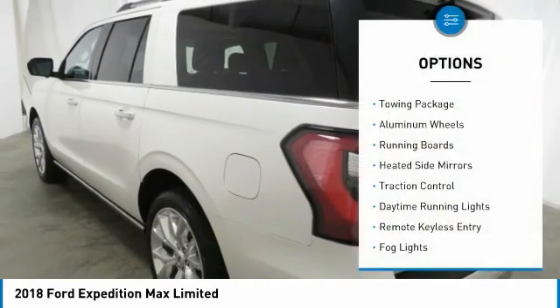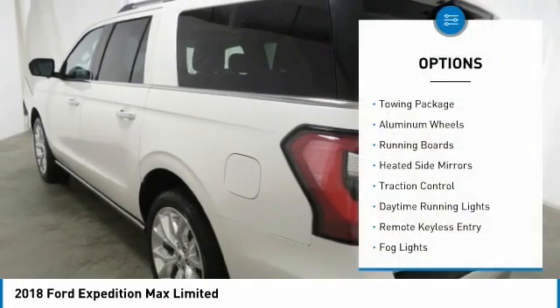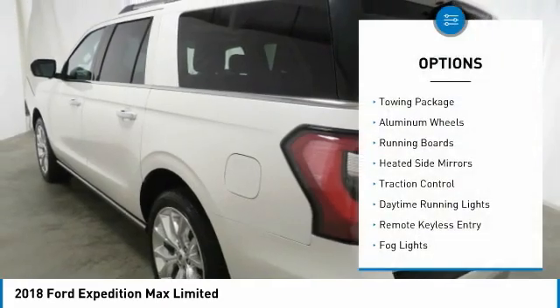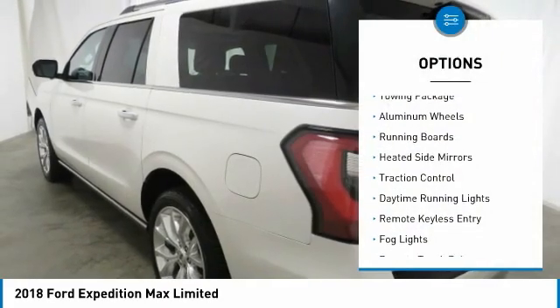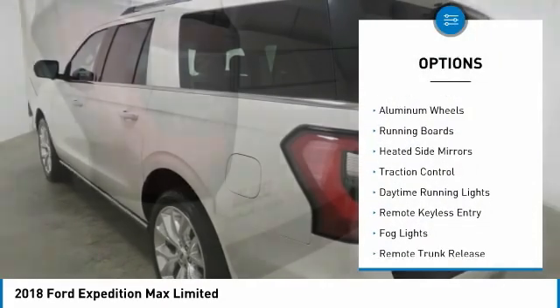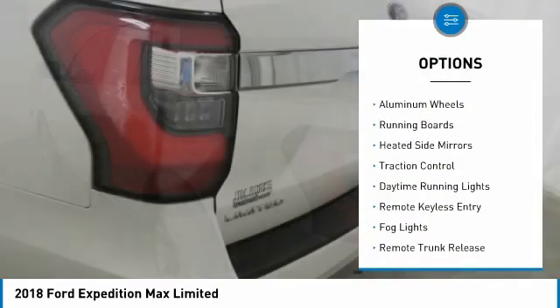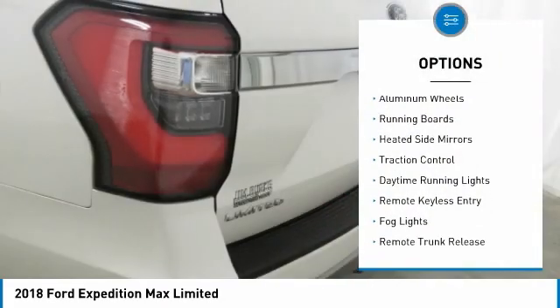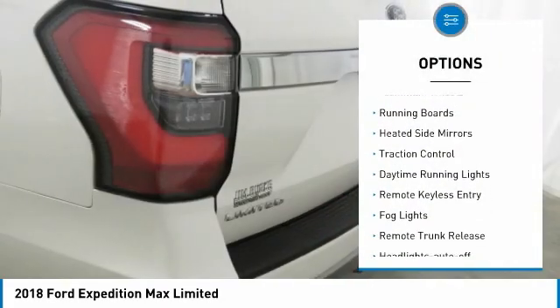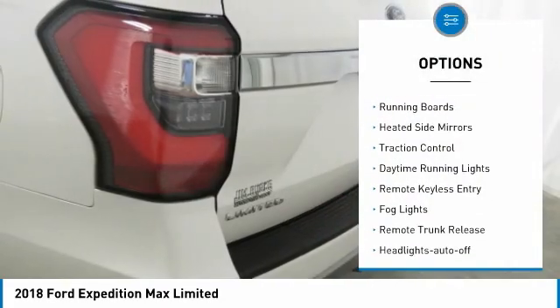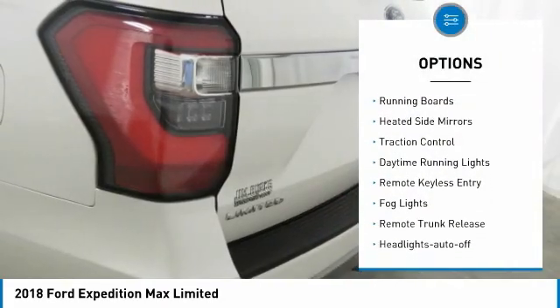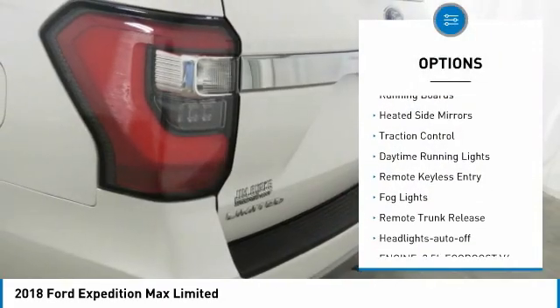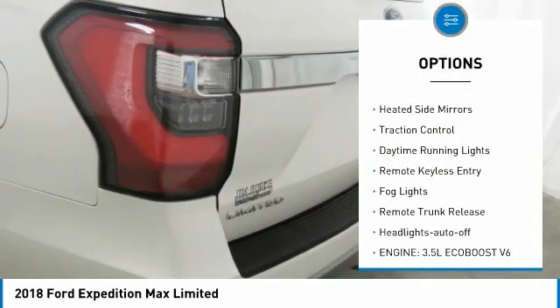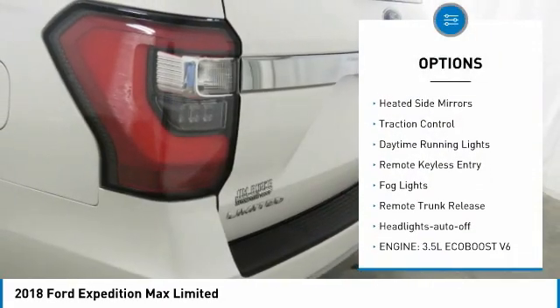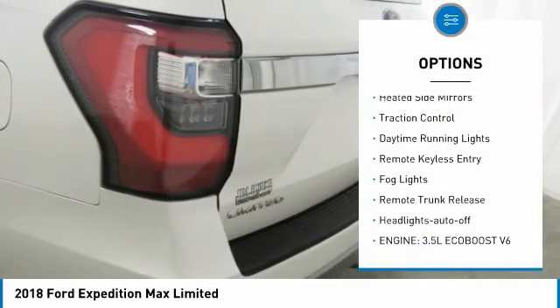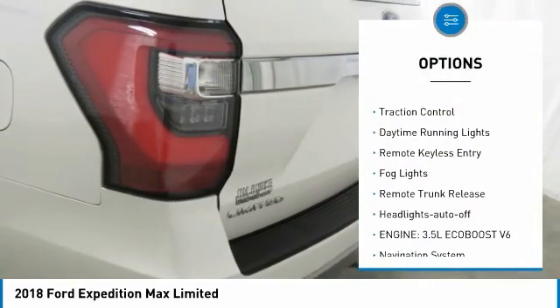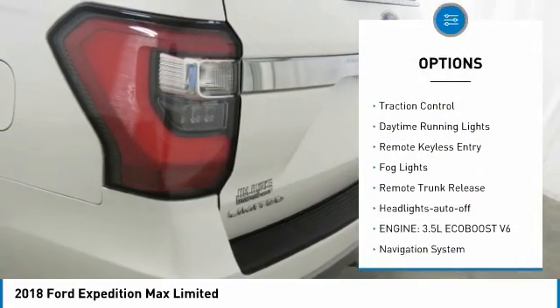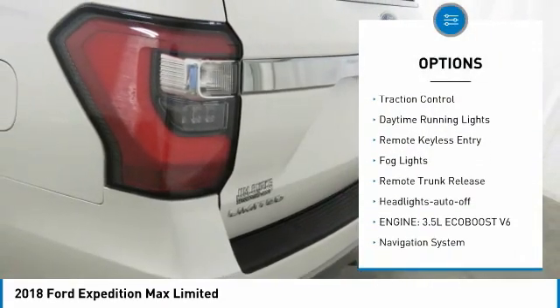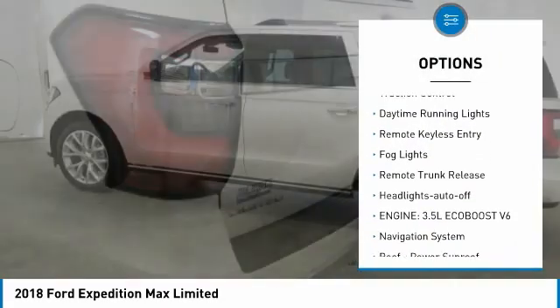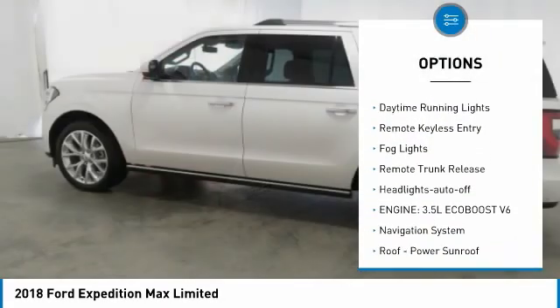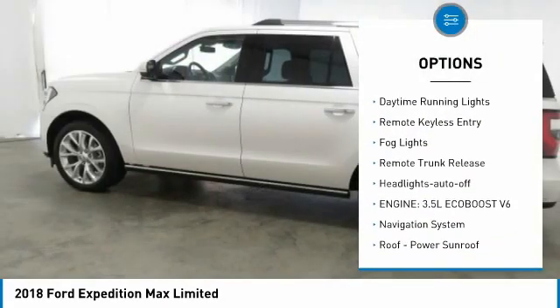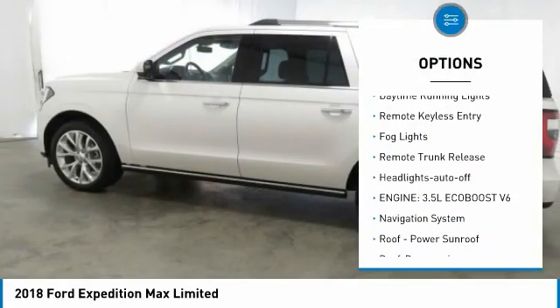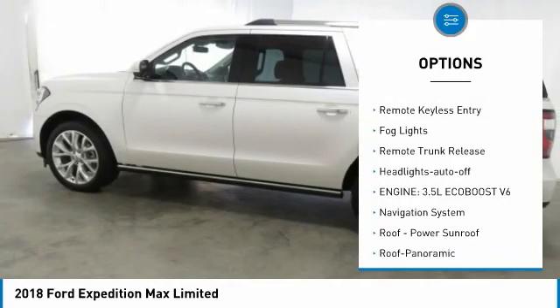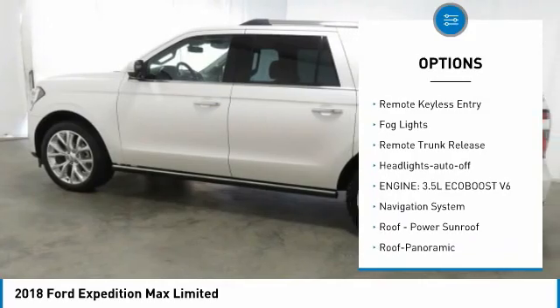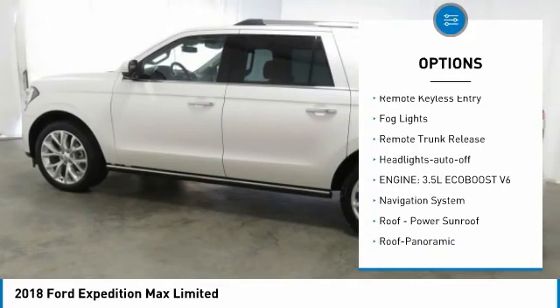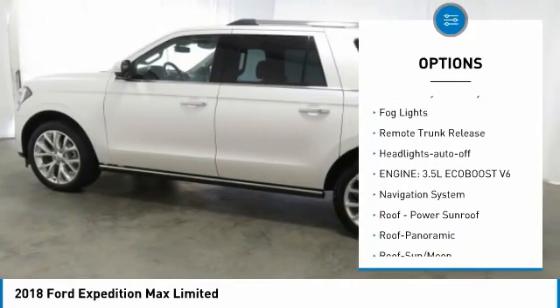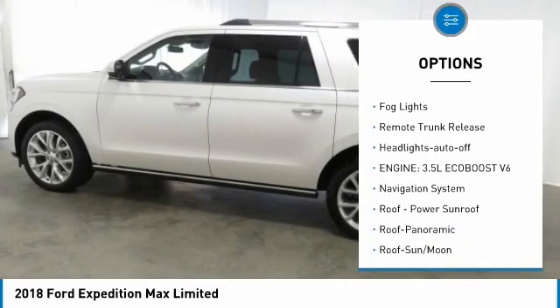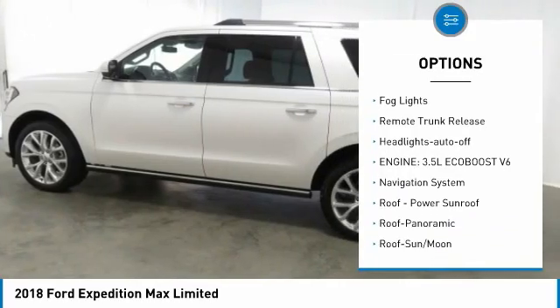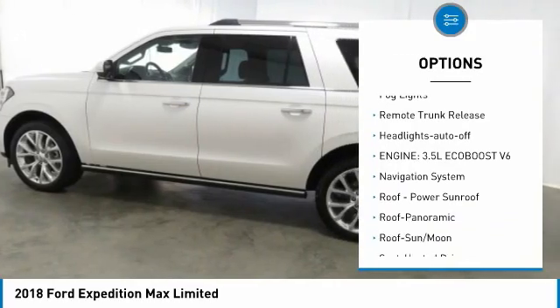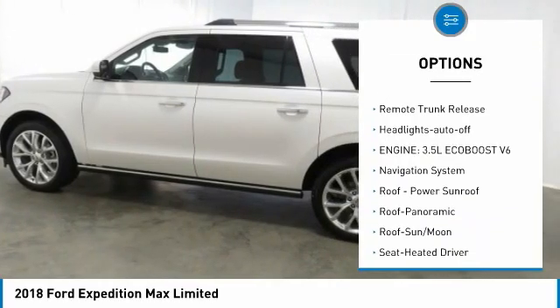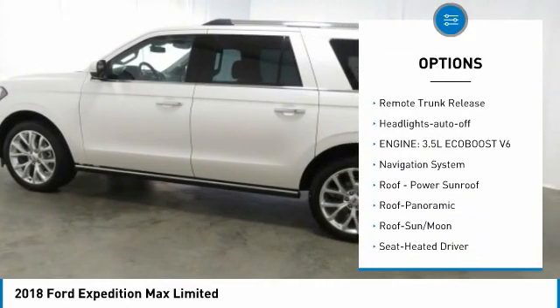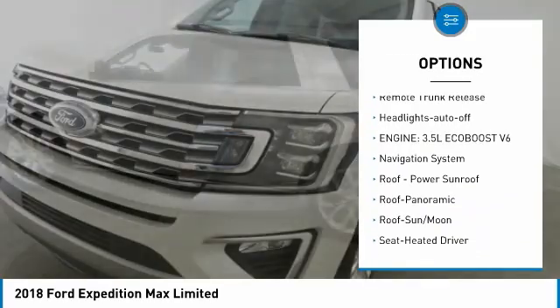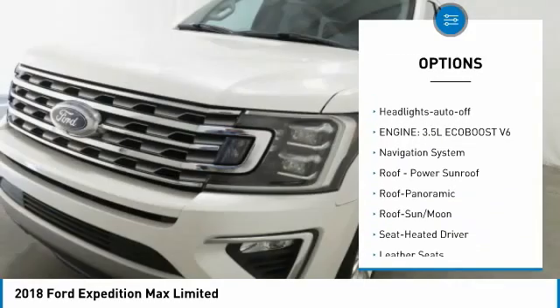Towing package, aluminum wheels, running boards, heated side mirrors, traction control, daytime running lights.